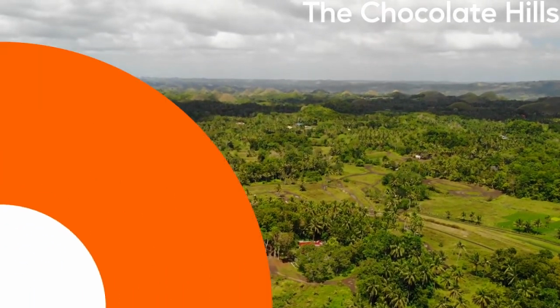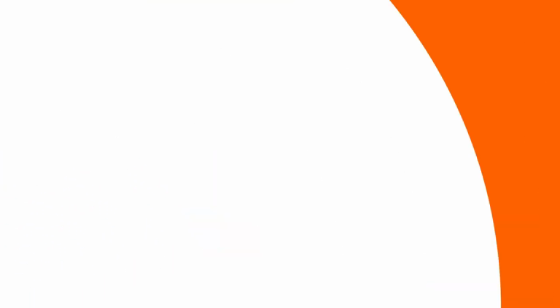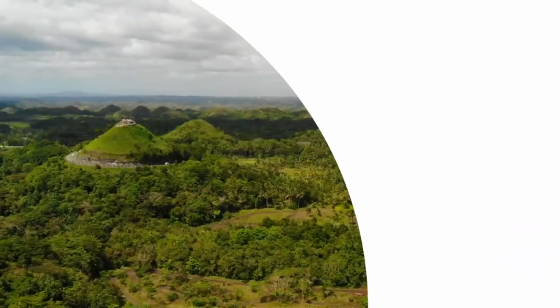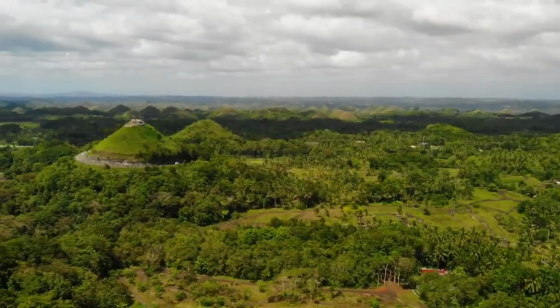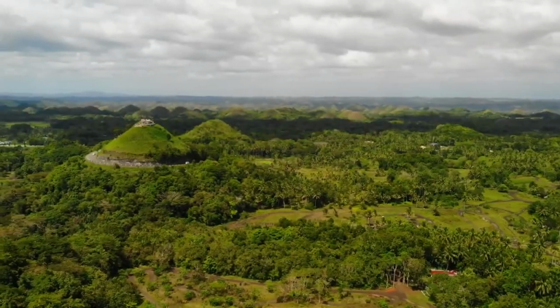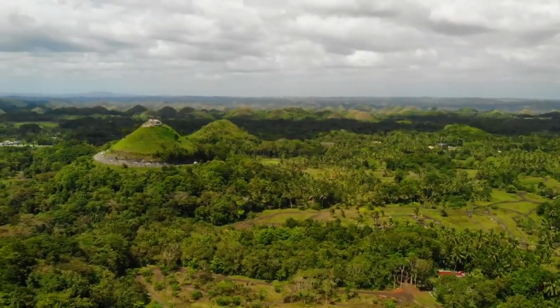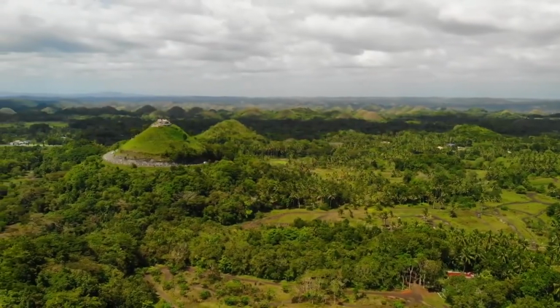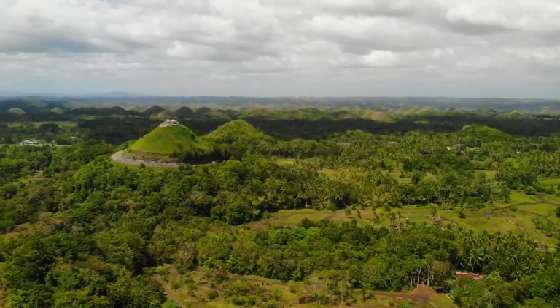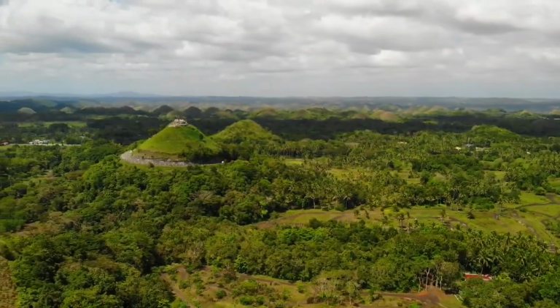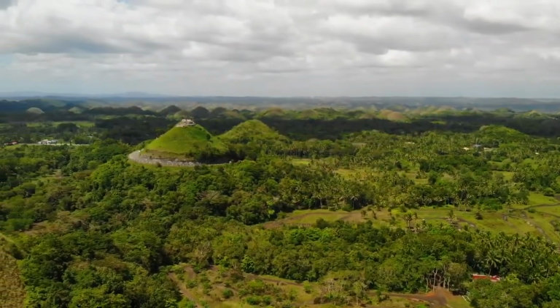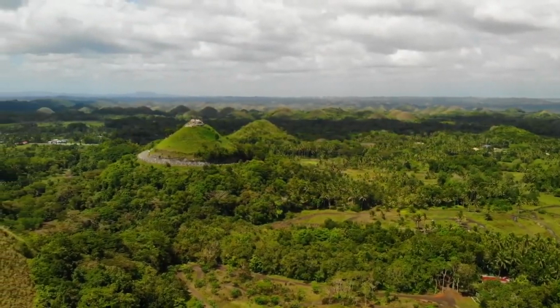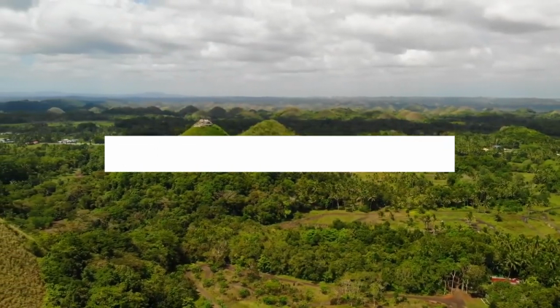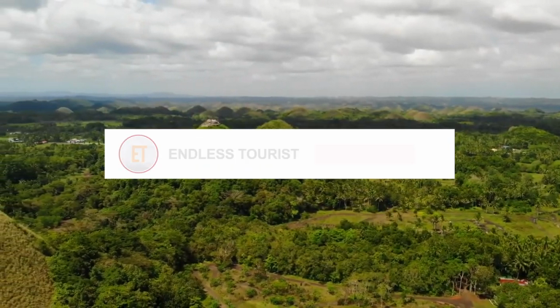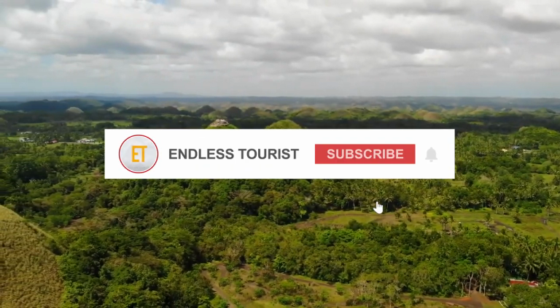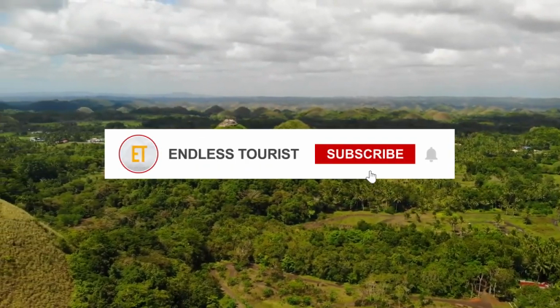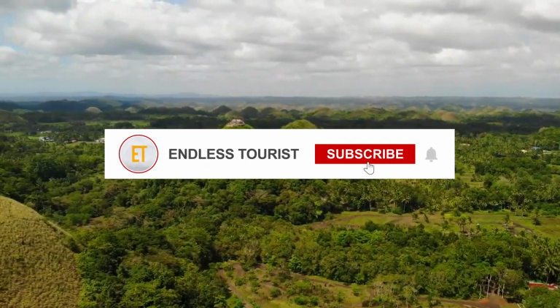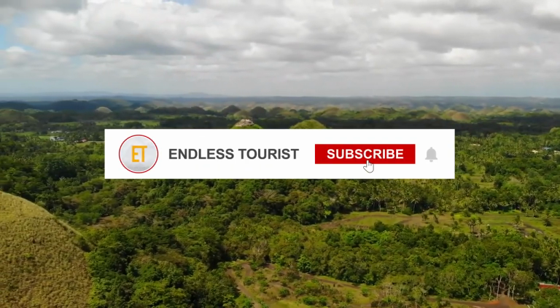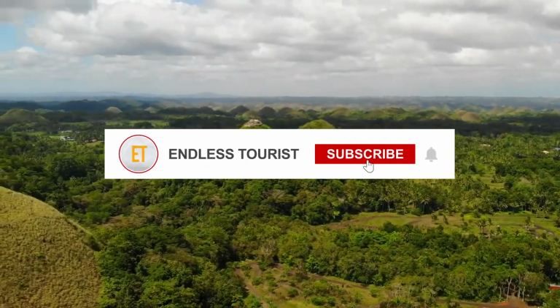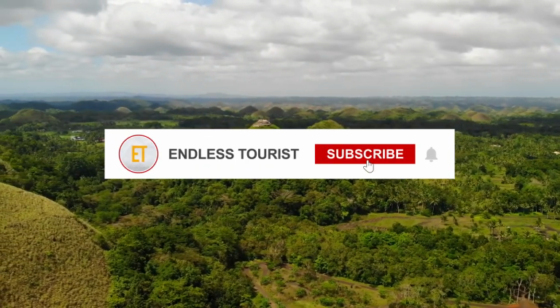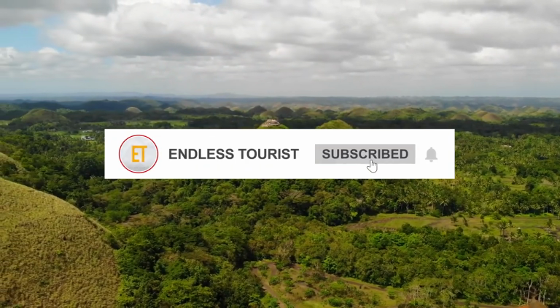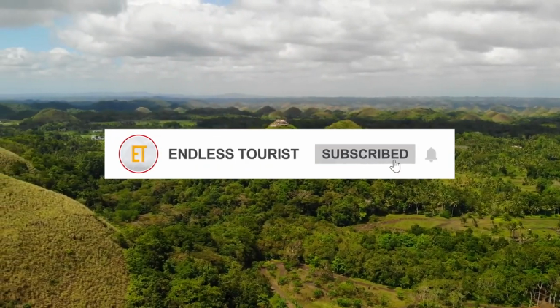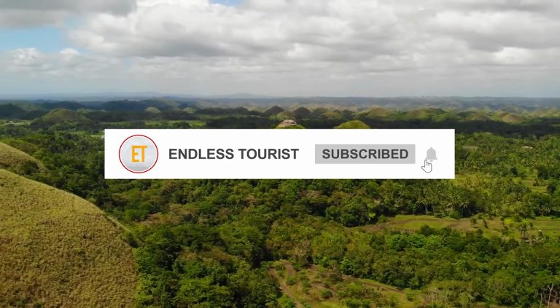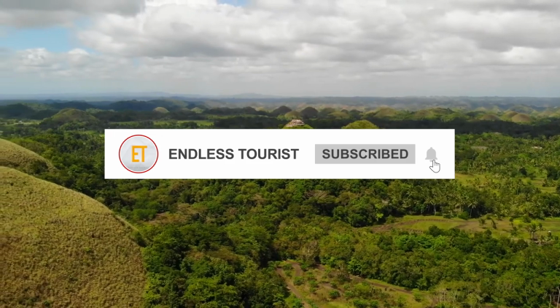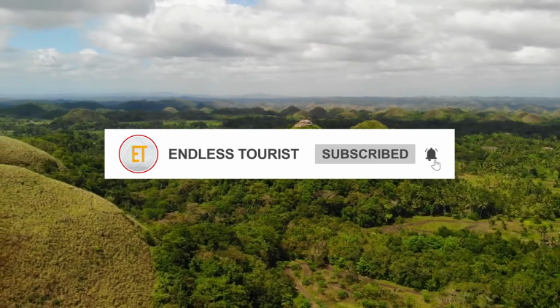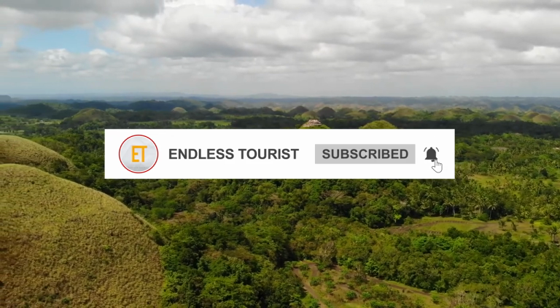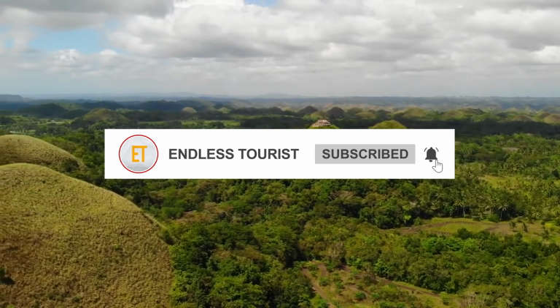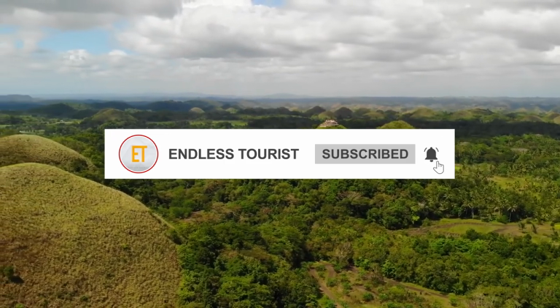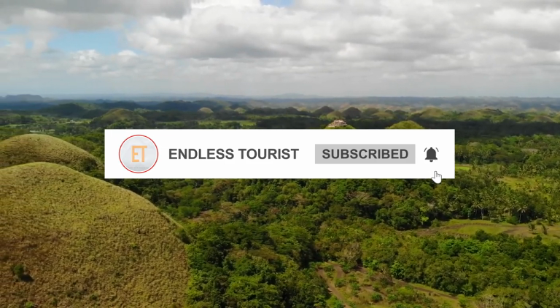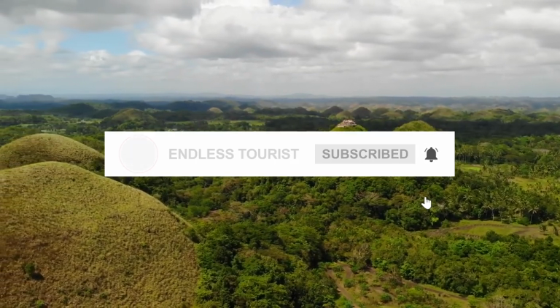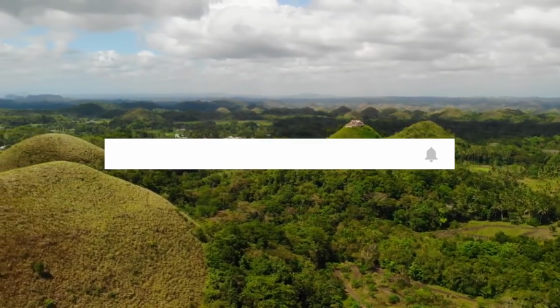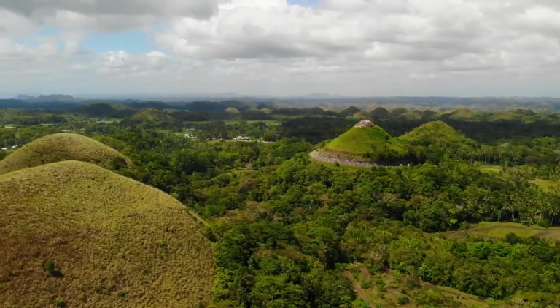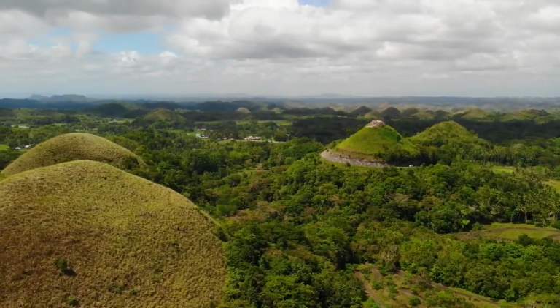Thank you for watching the video till the end. Smash that like button and tap the subscribe button to keep watching more helpful travel guides.